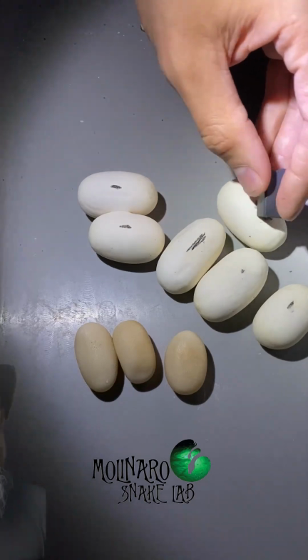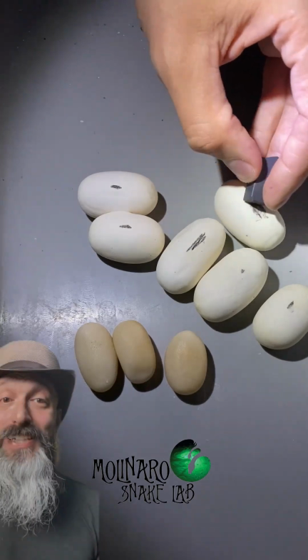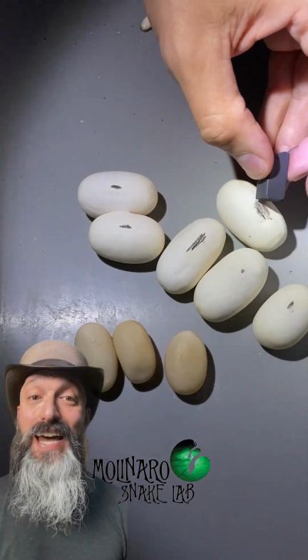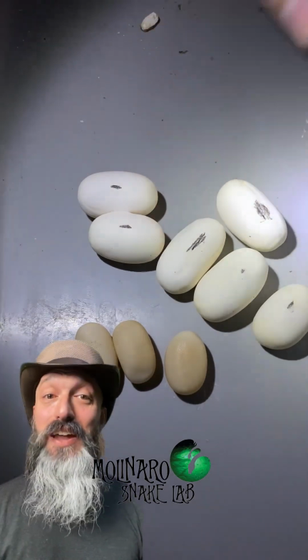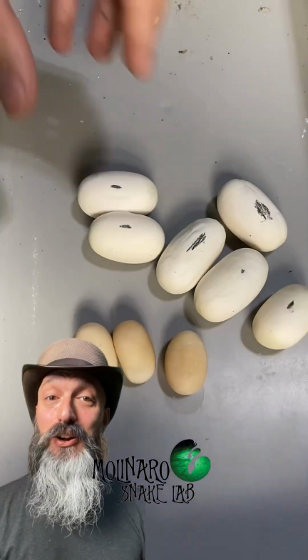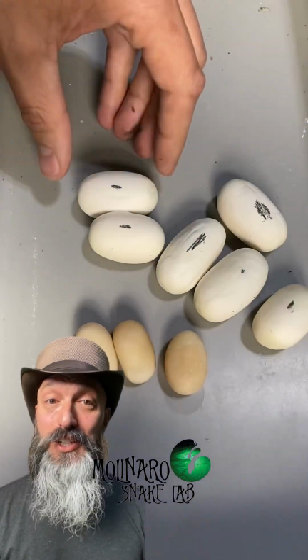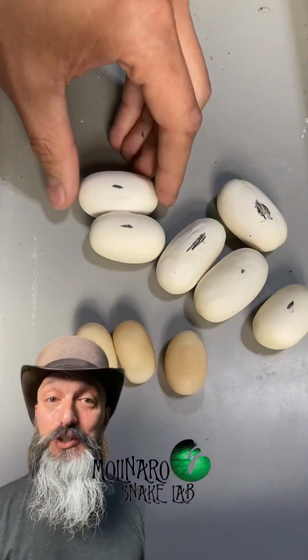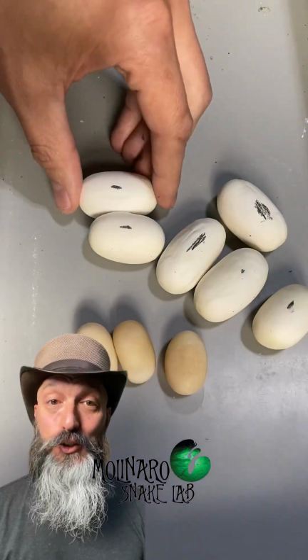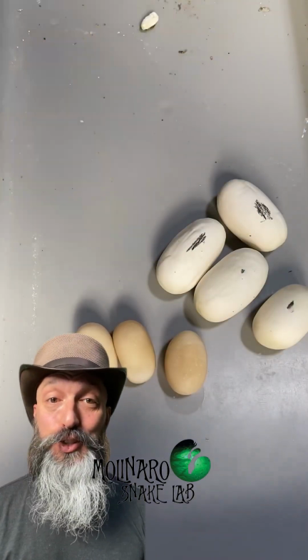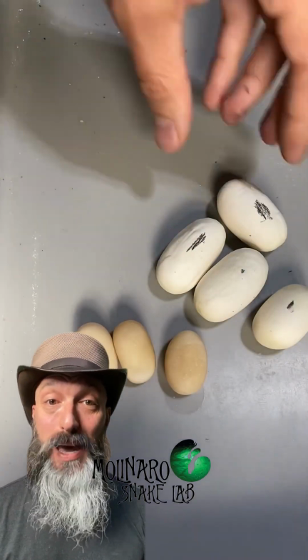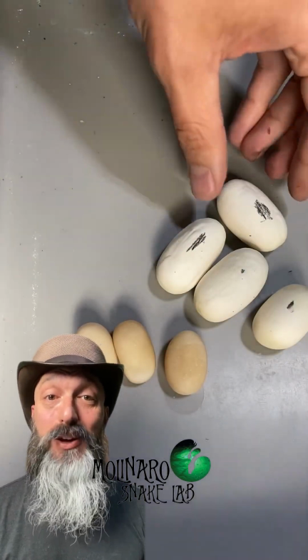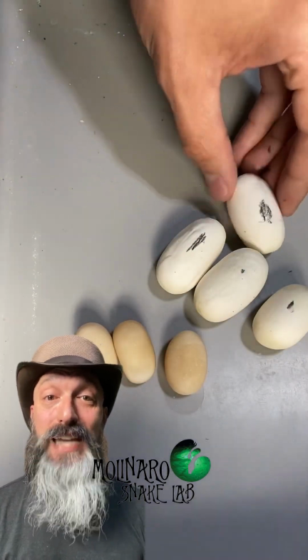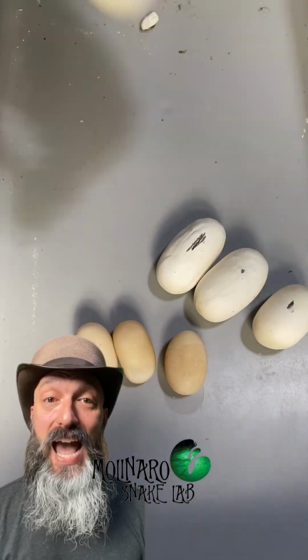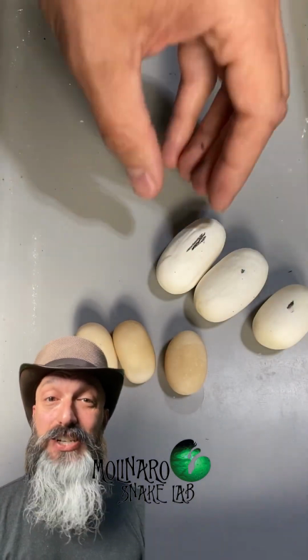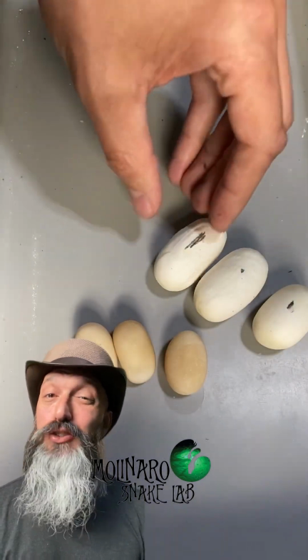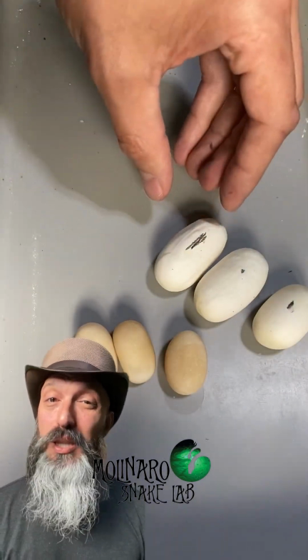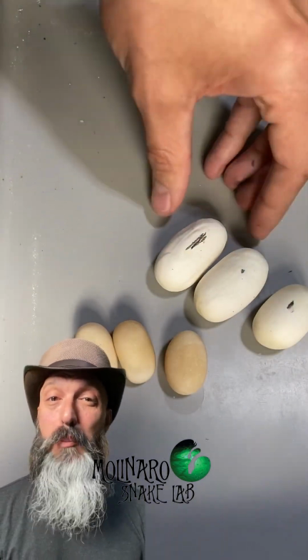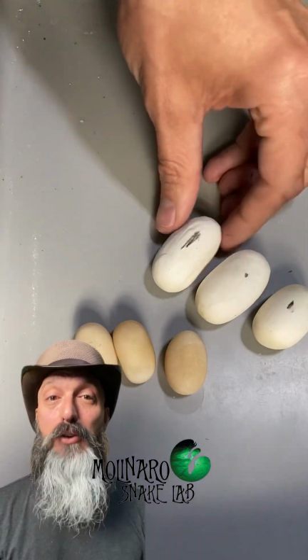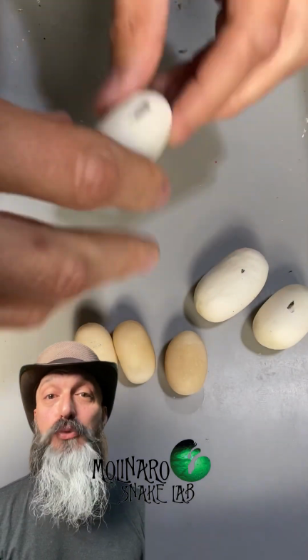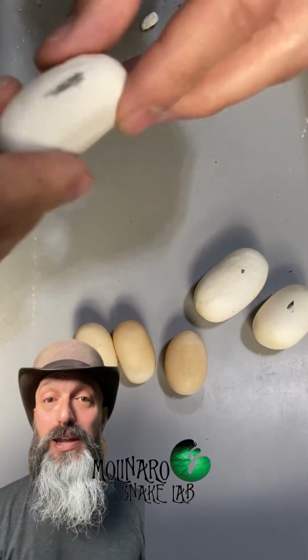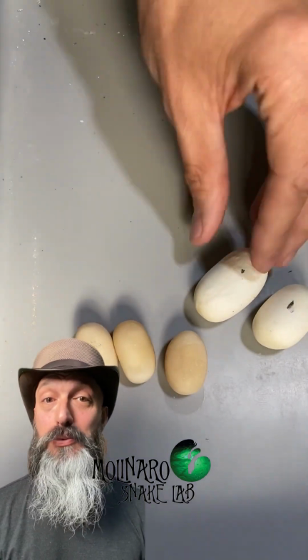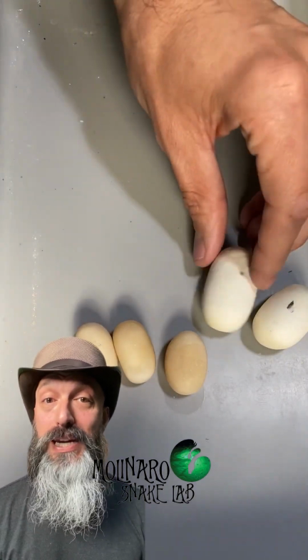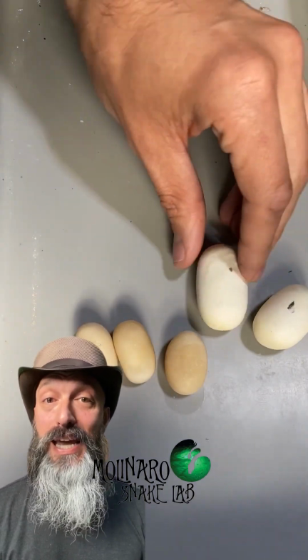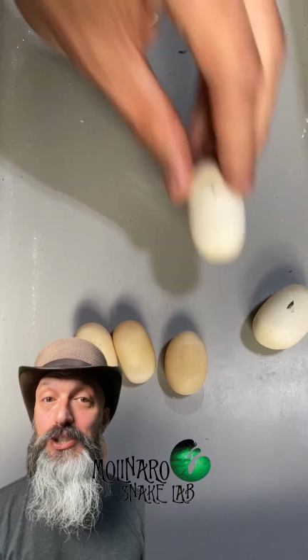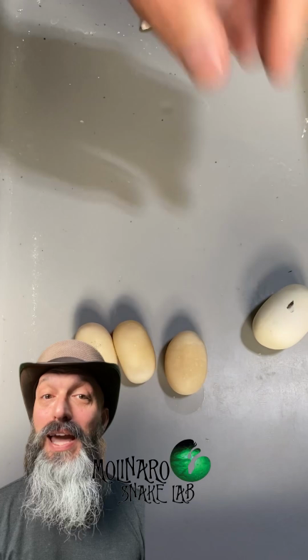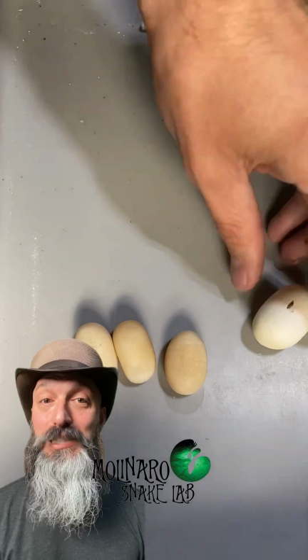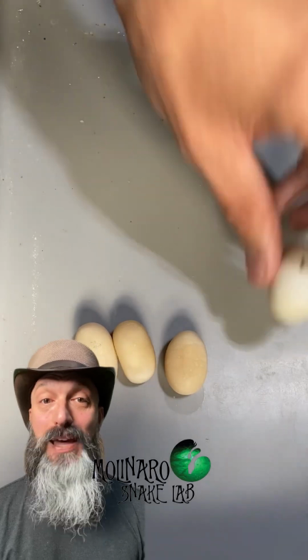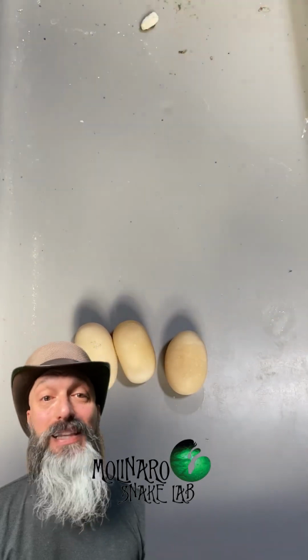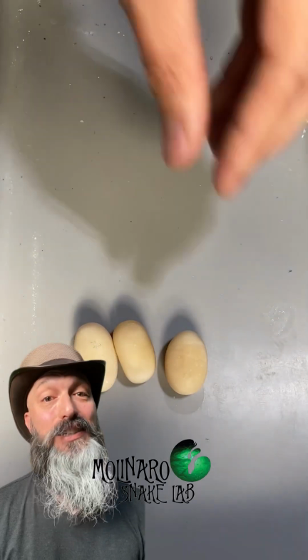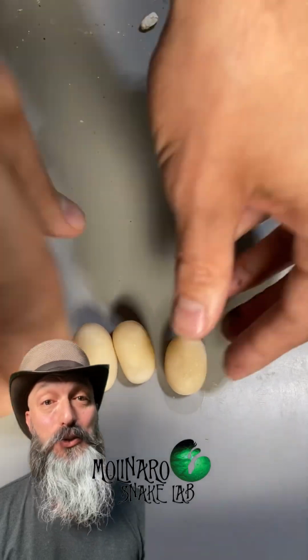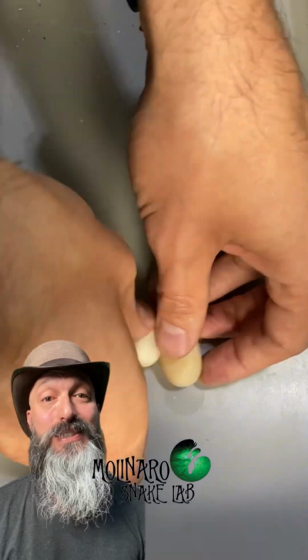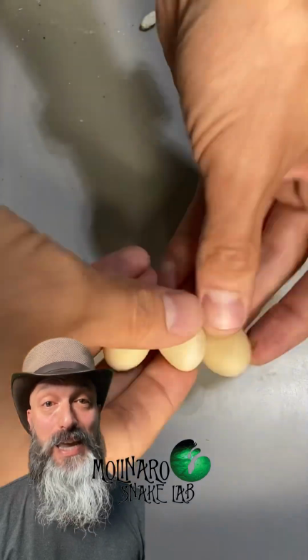I just had another clutch of children's pythons hatch, and it took them about 43 days, so I expect these to do the same.